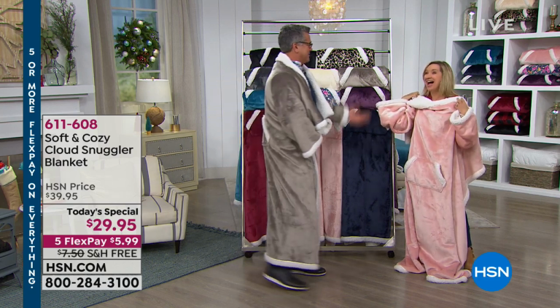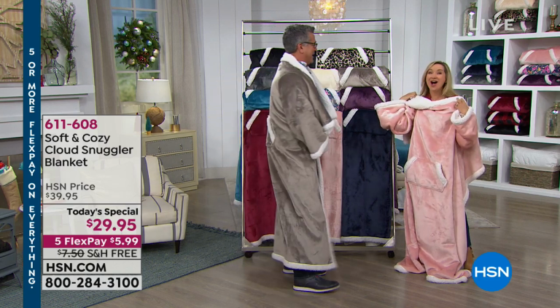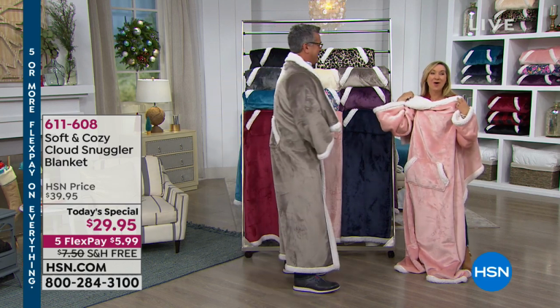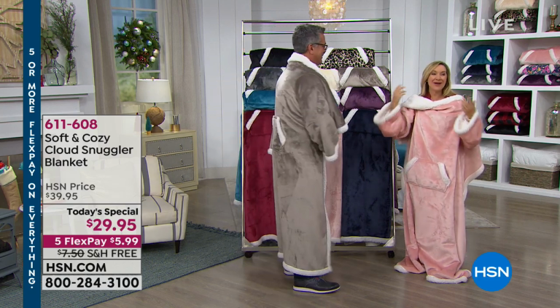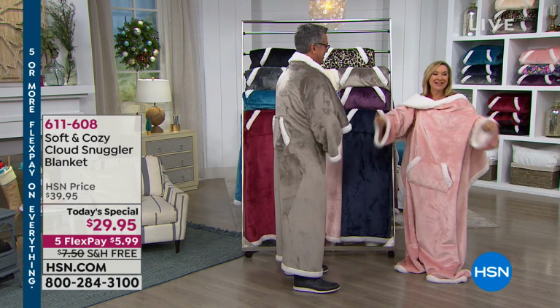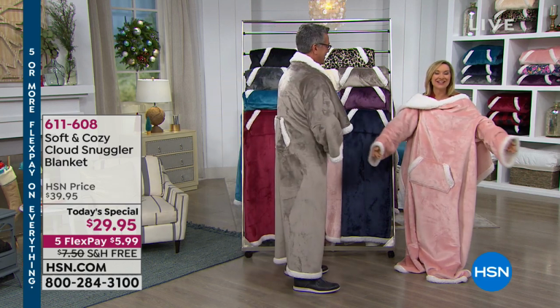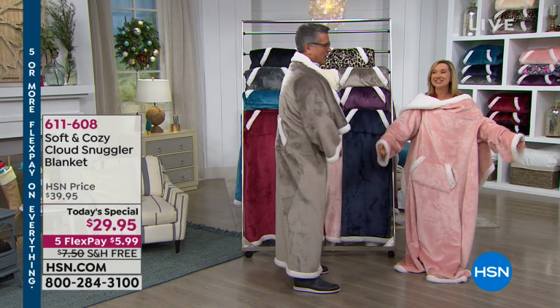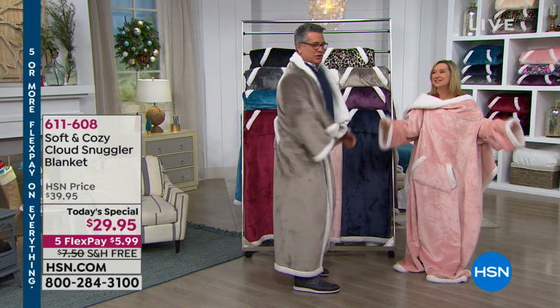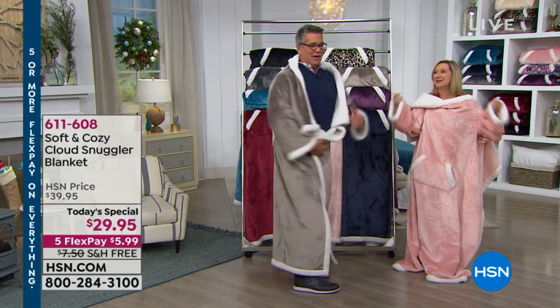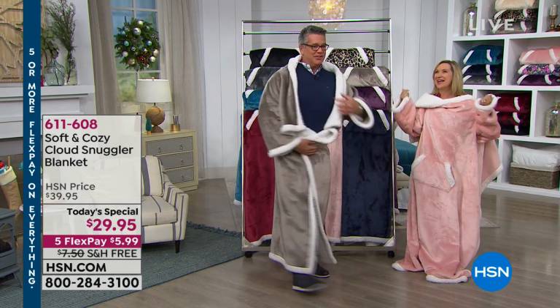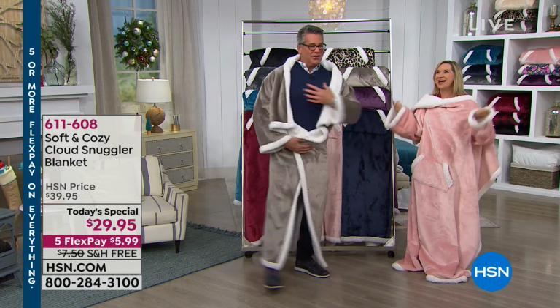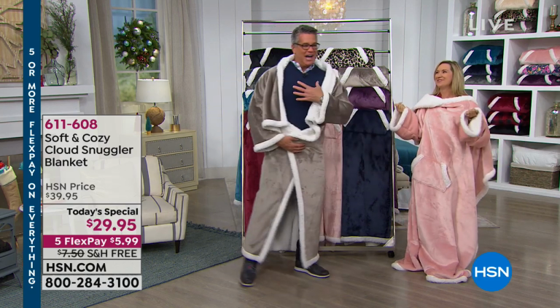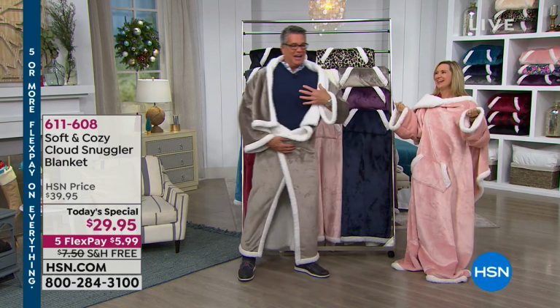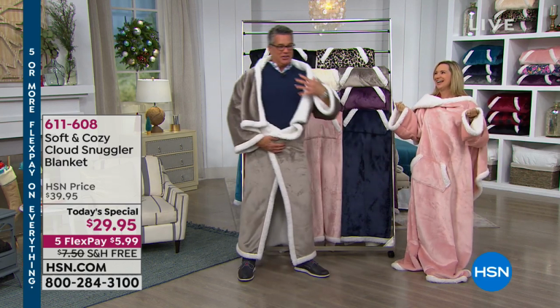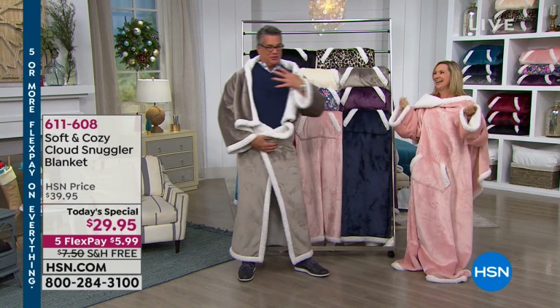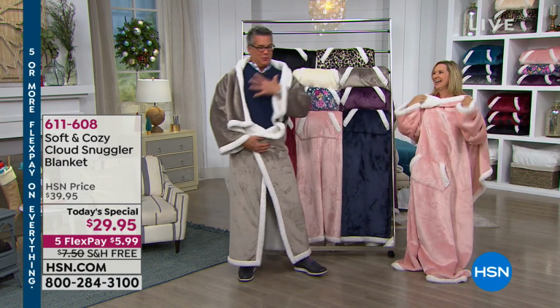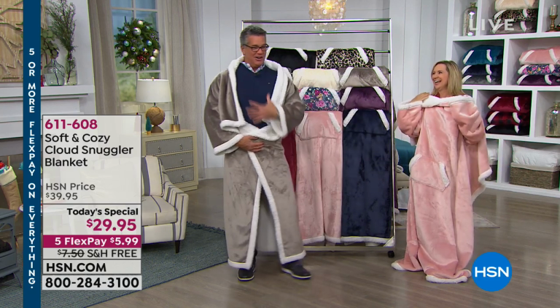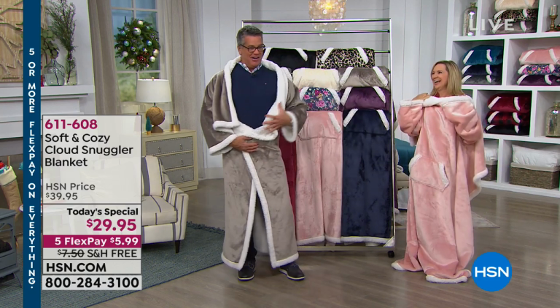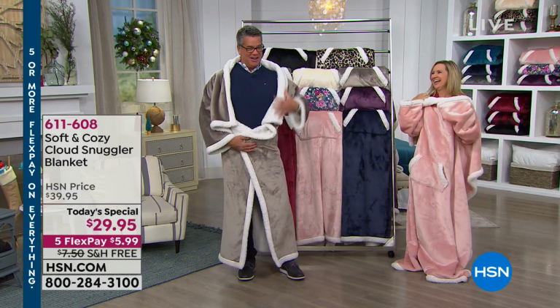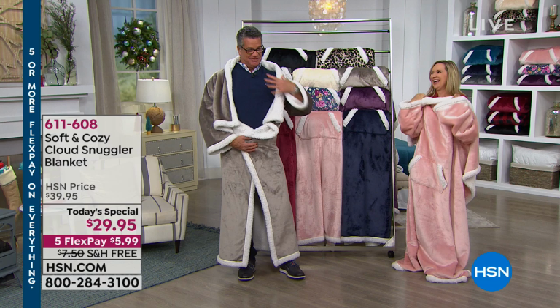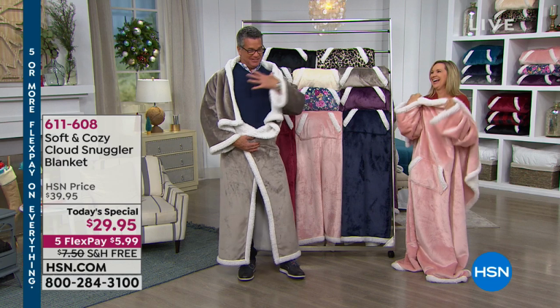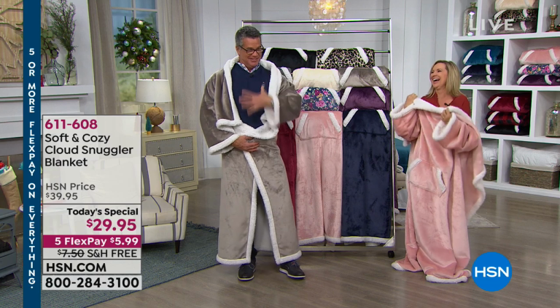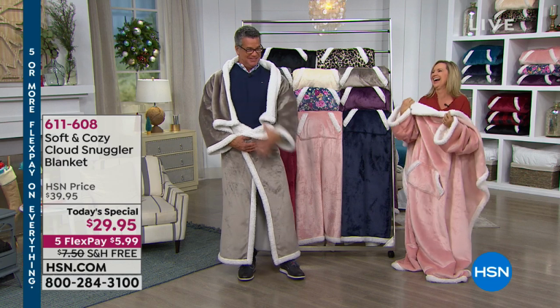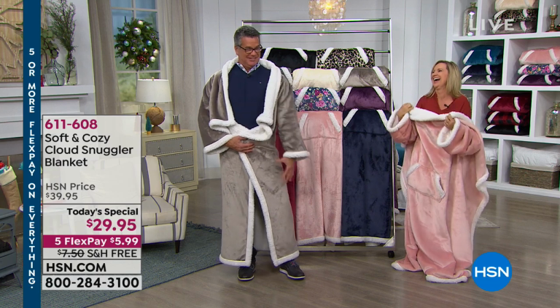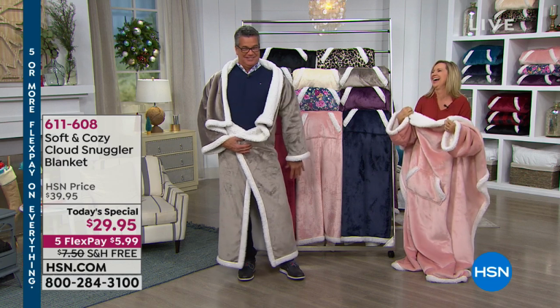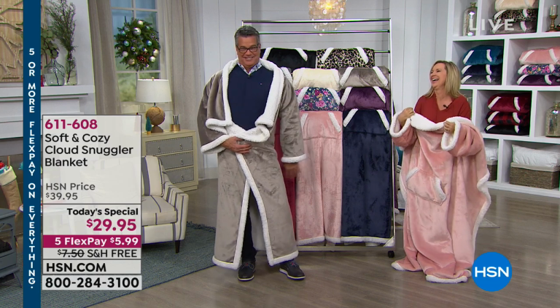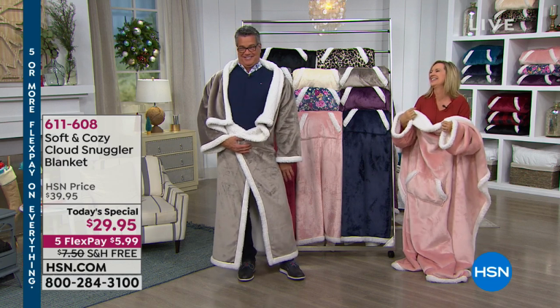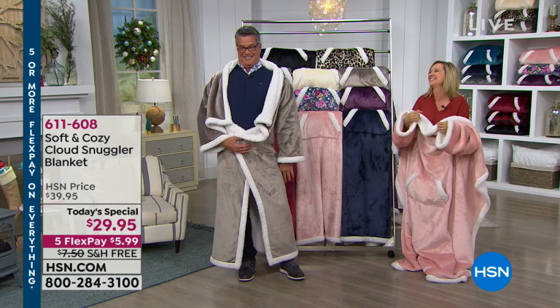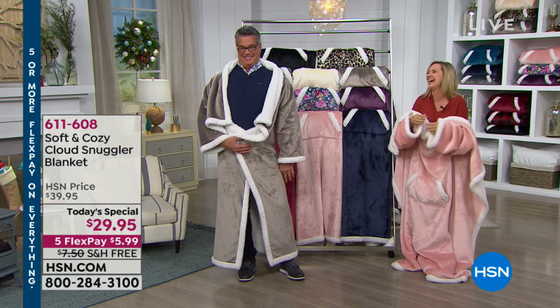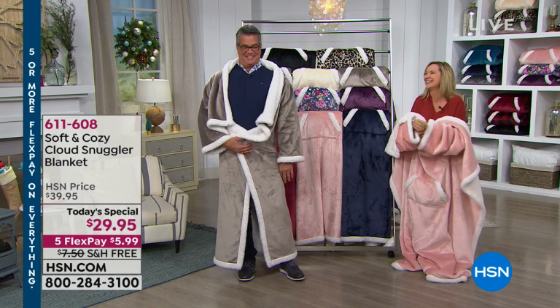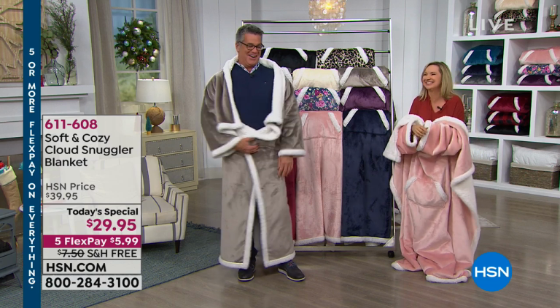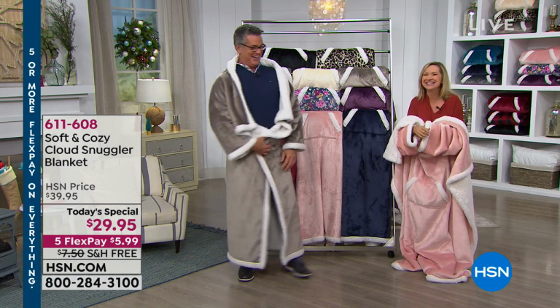Christmas morning, this is me. Imagine not having the sweater on. Exactly.